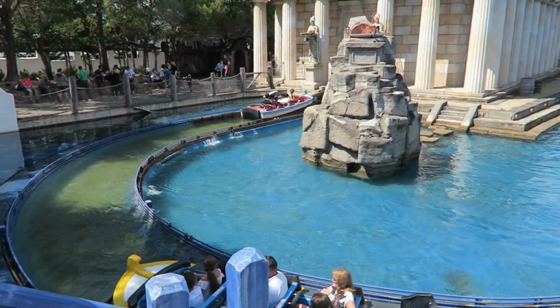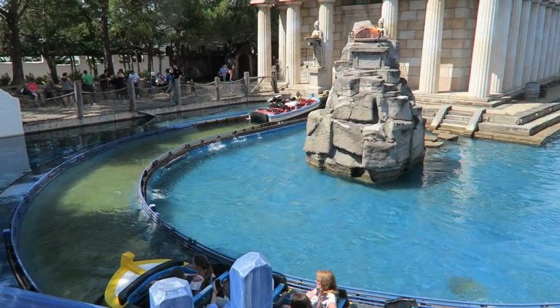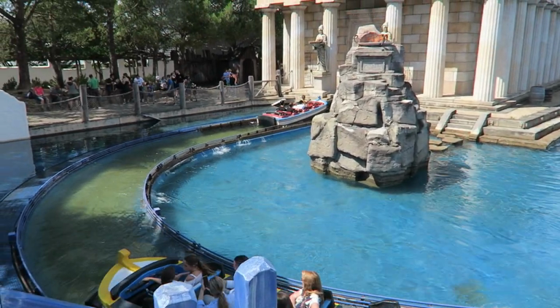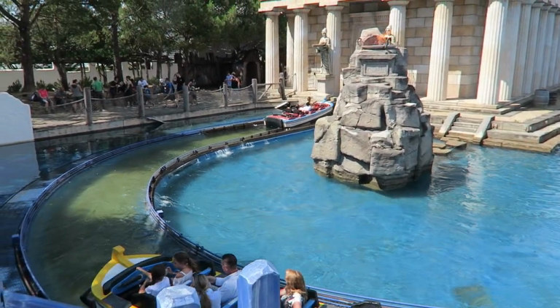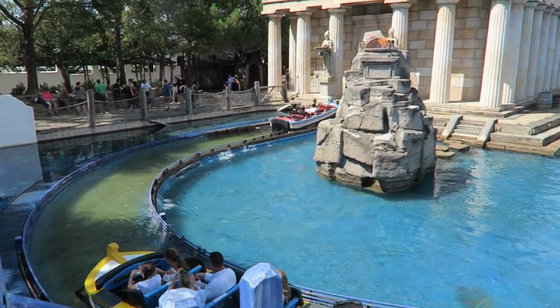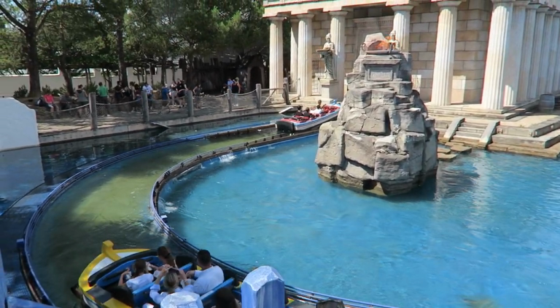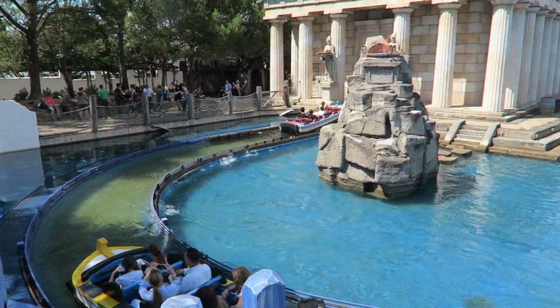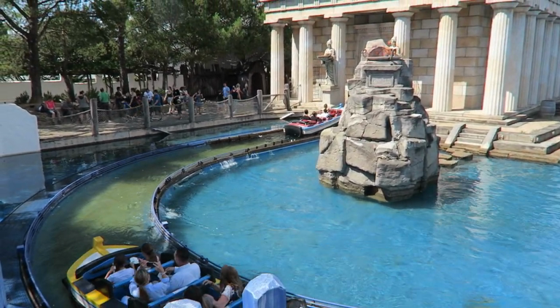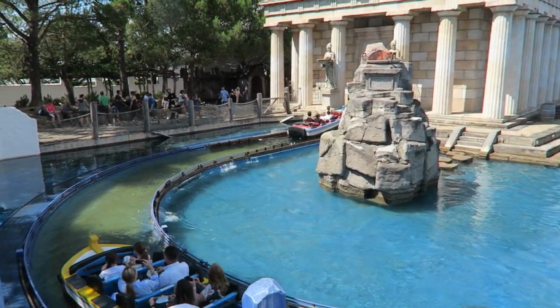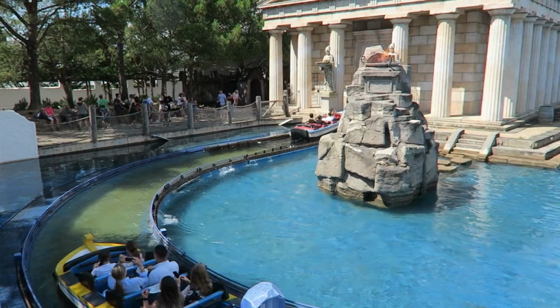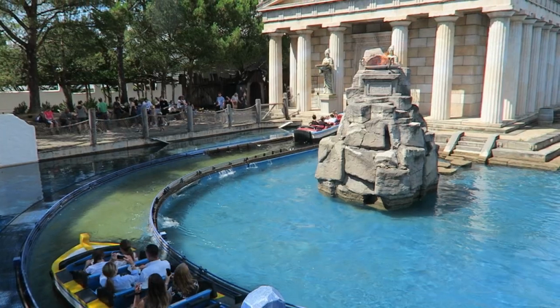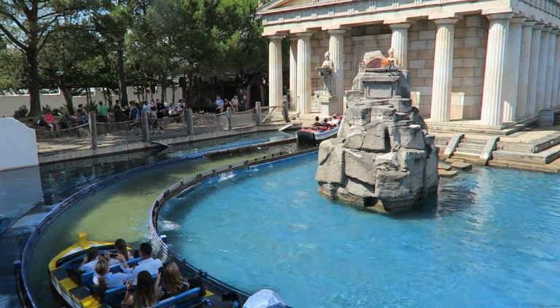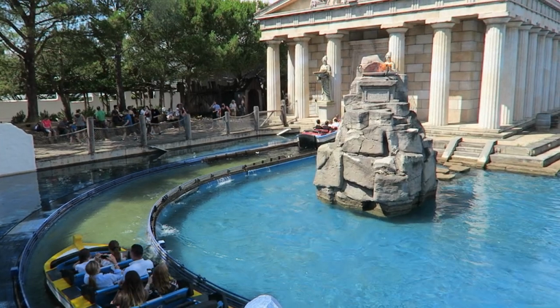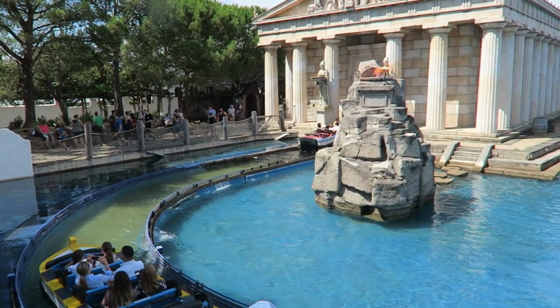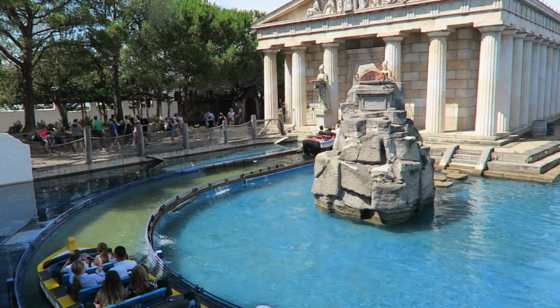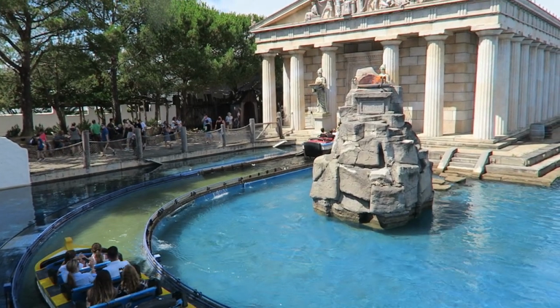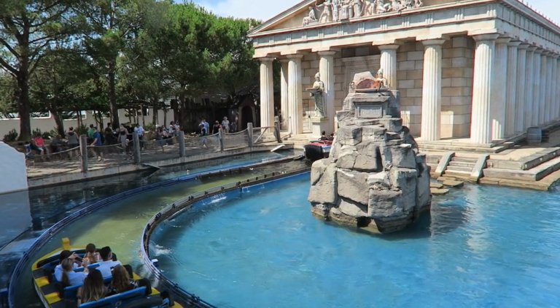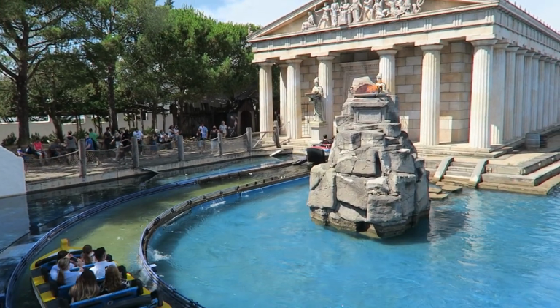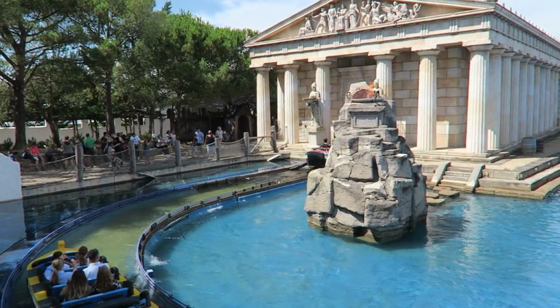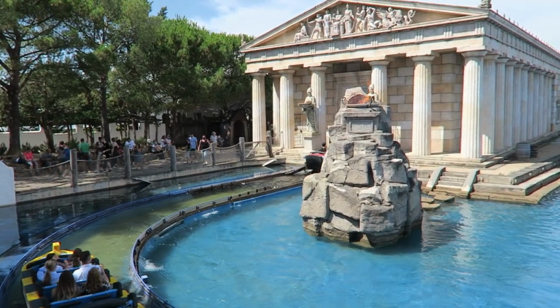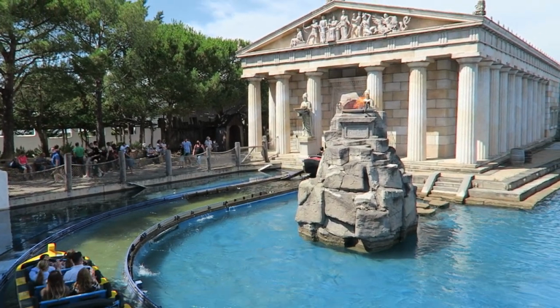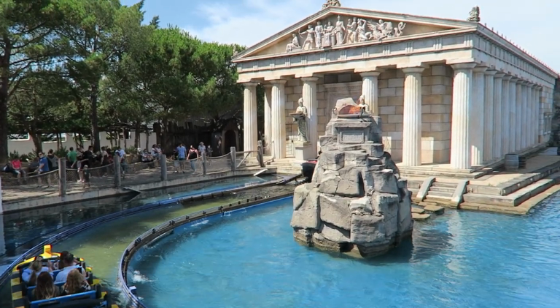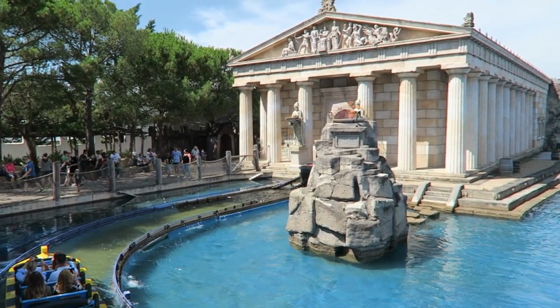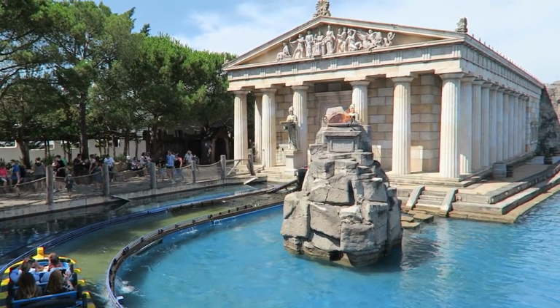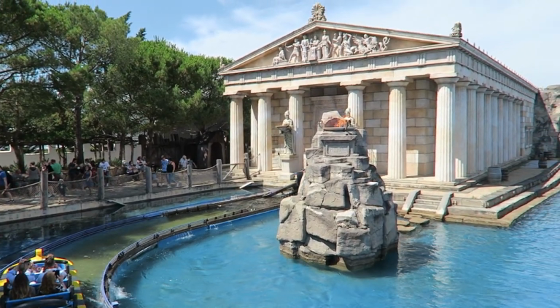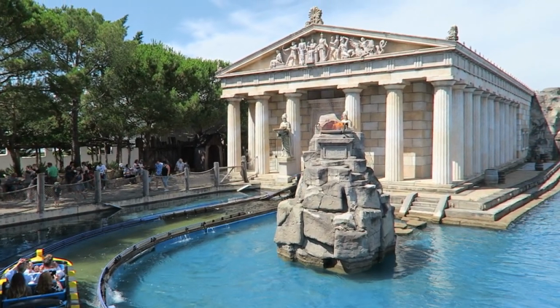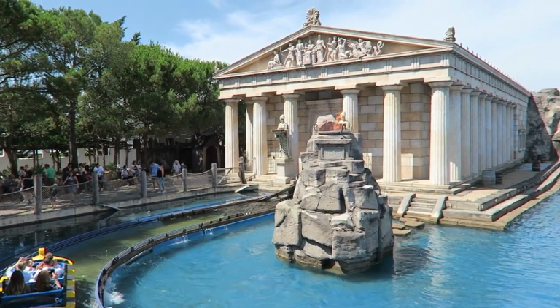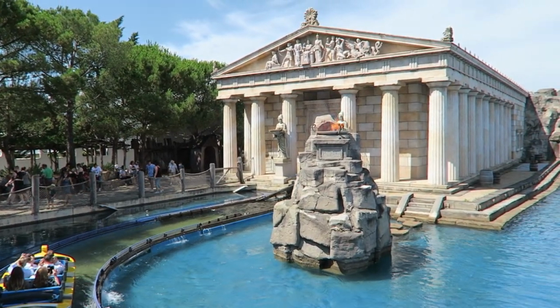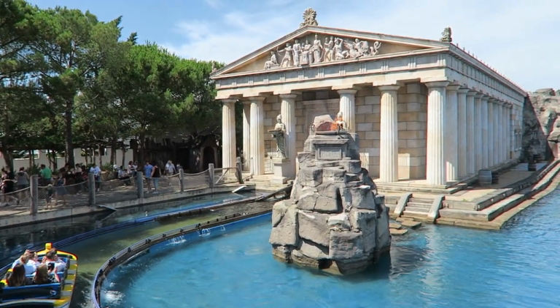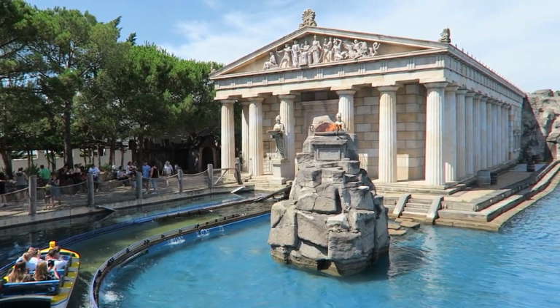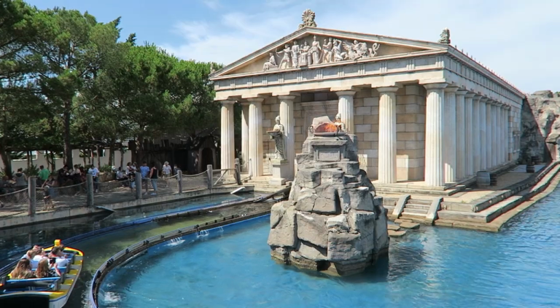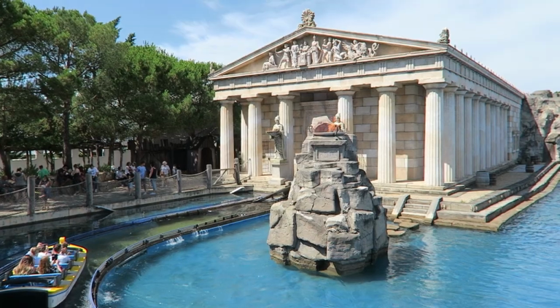The water is bright and blue. The station is themed to look like the Acropolis, and there are some nice facades leading up to the first lift hill.